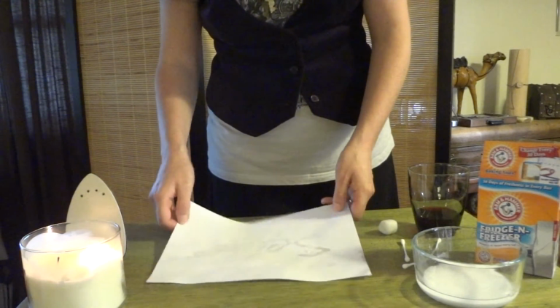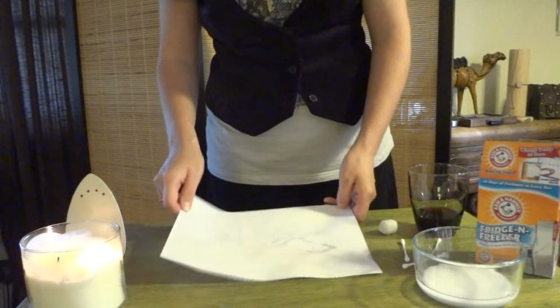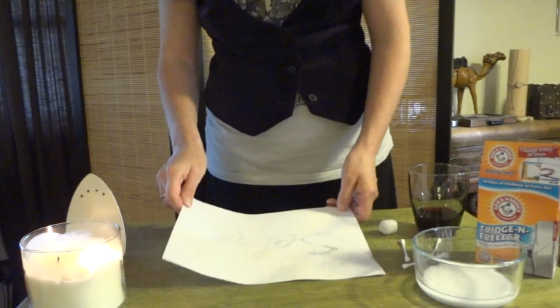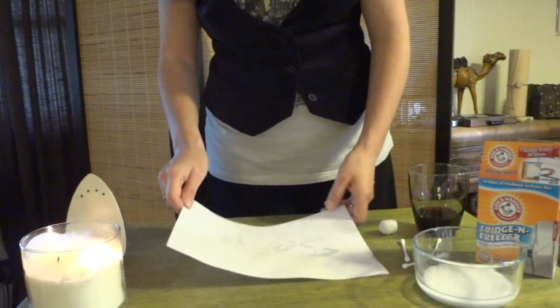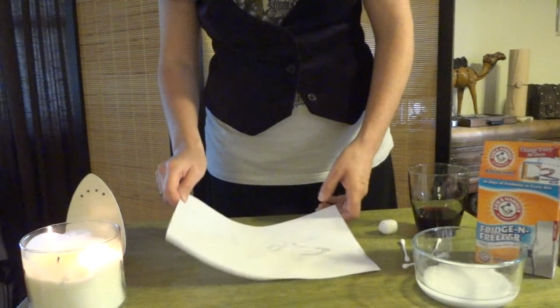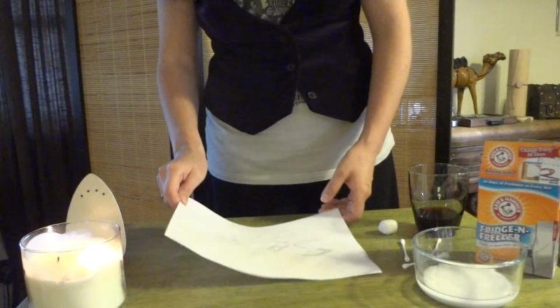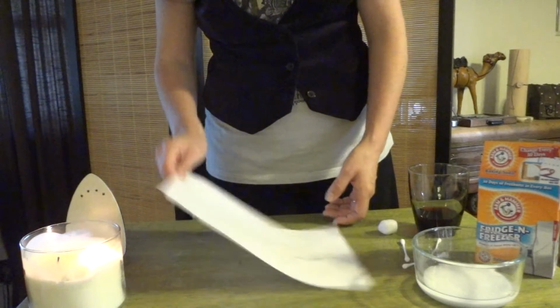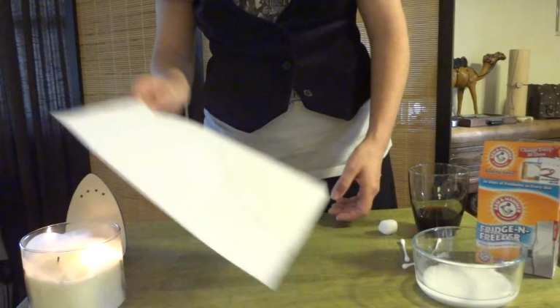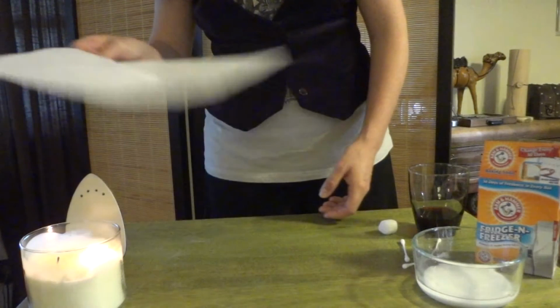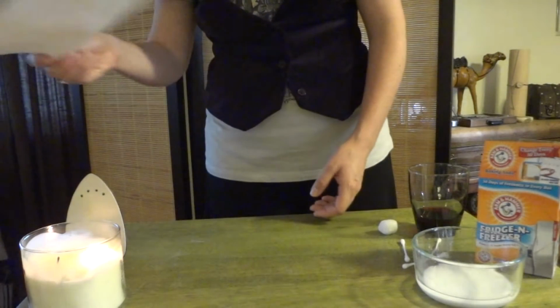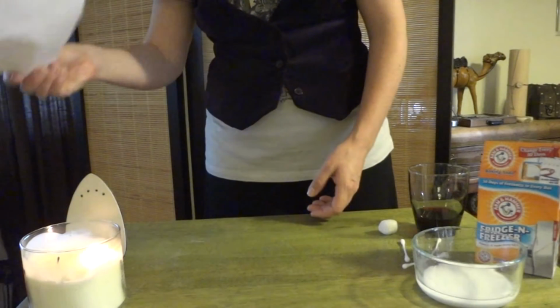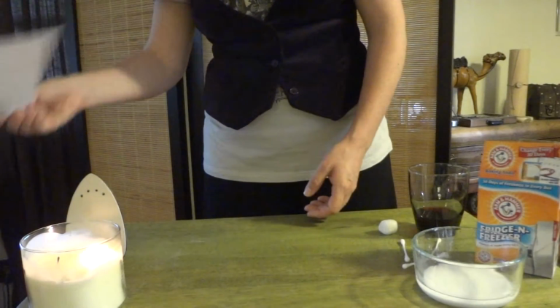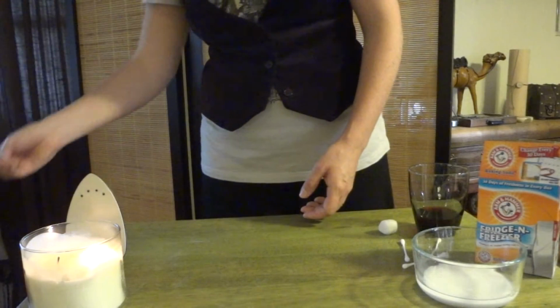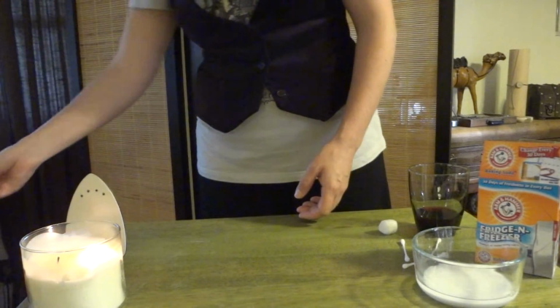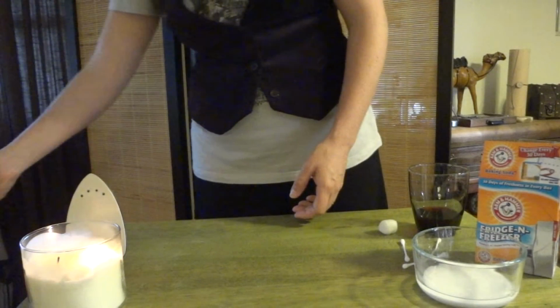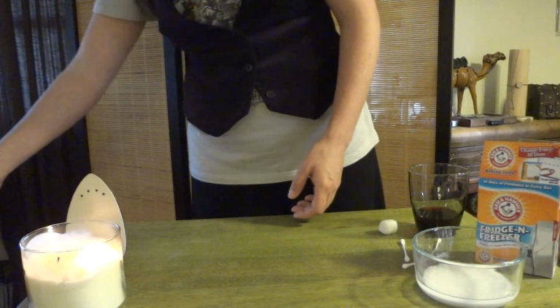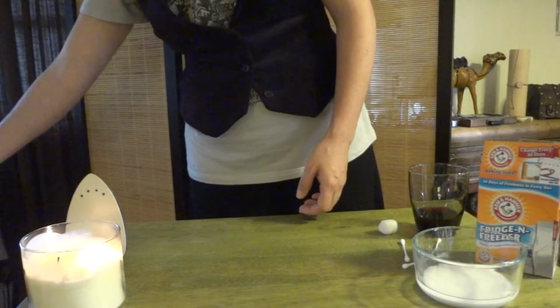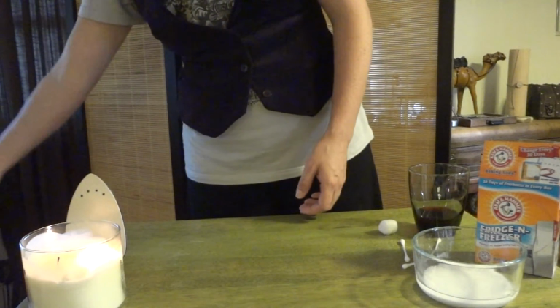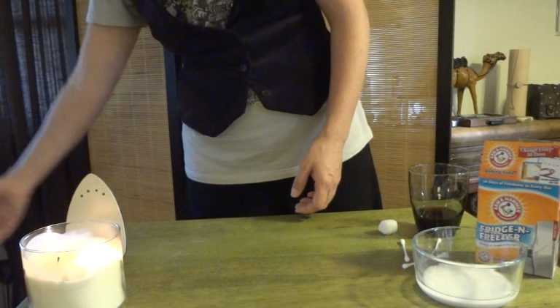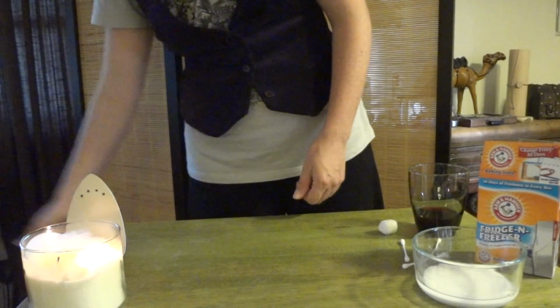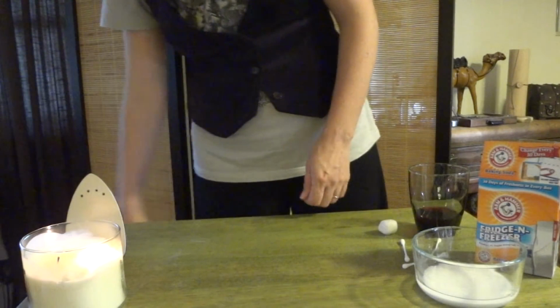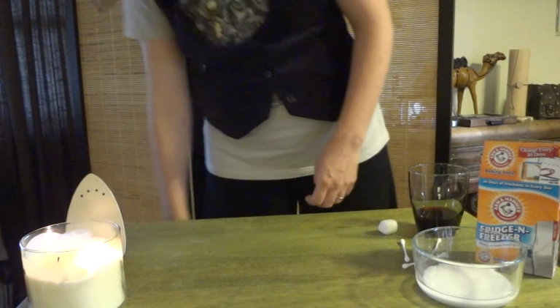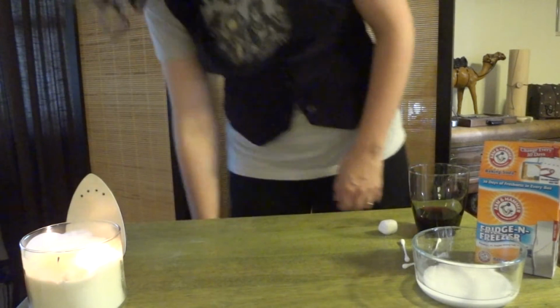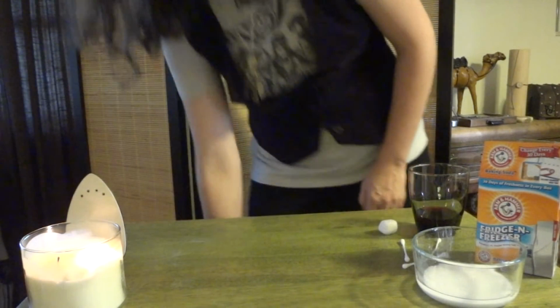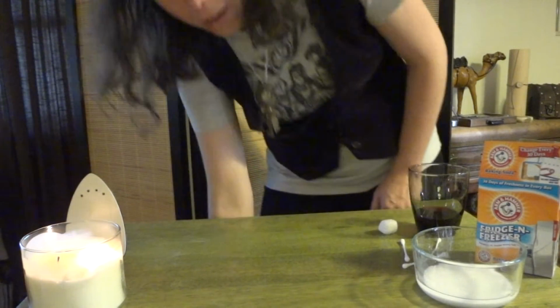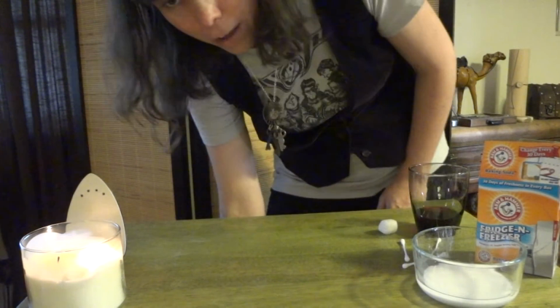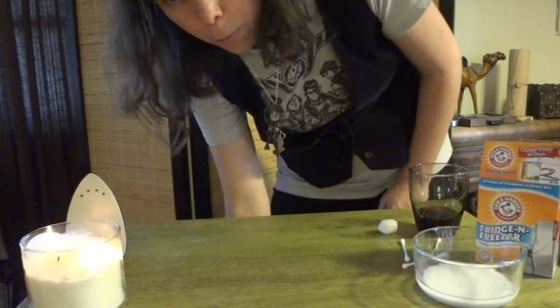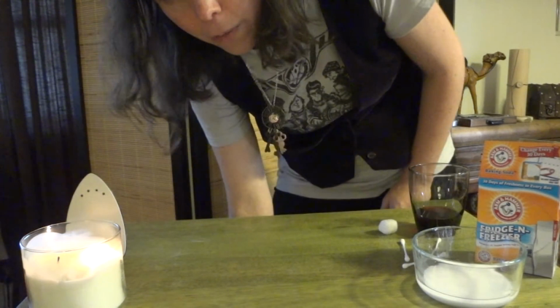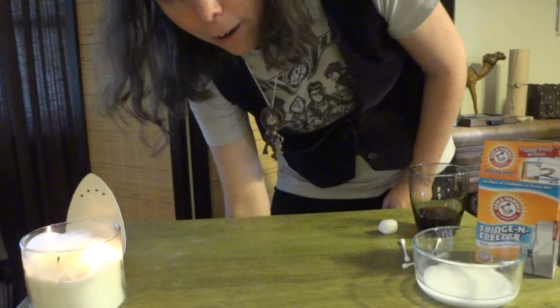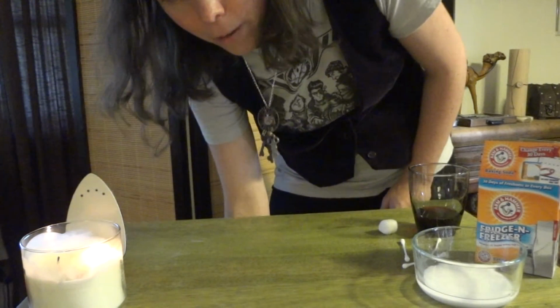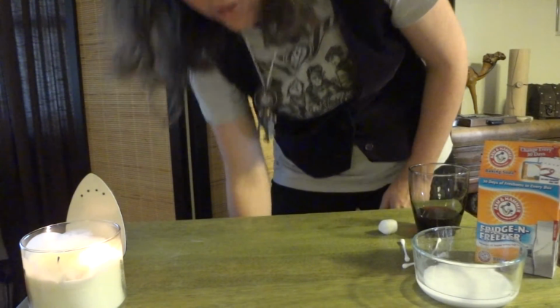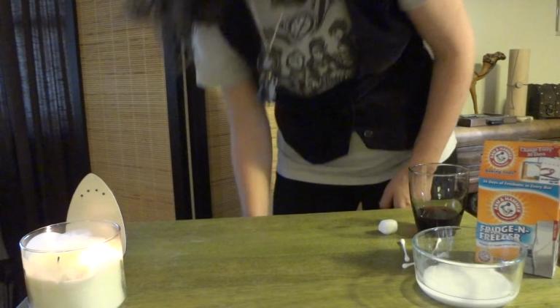Now you're going to let this dry for 30 minutes or so, and when it's time to decode the message — I've got one that I've let dry already.